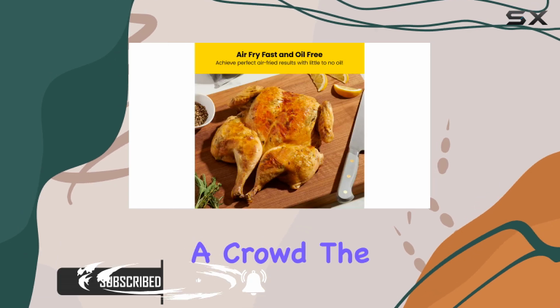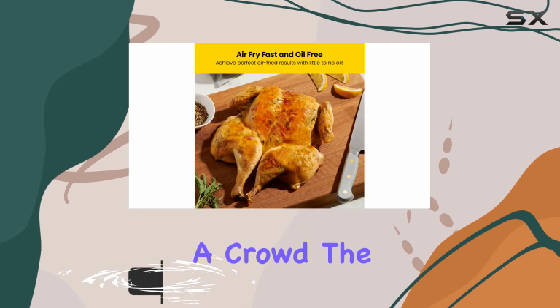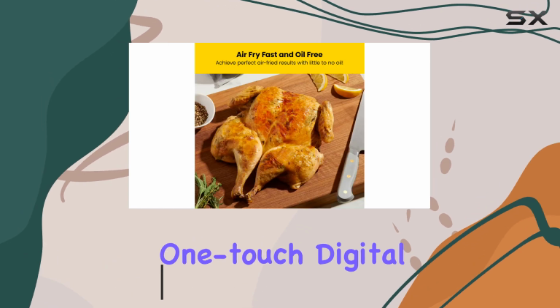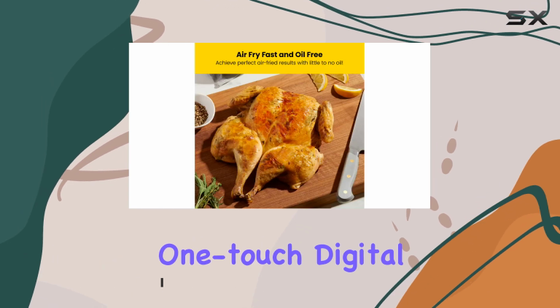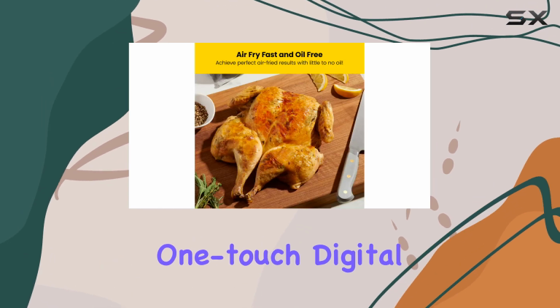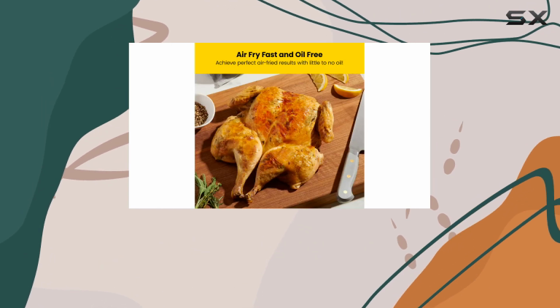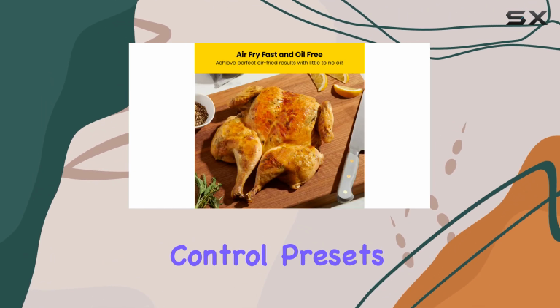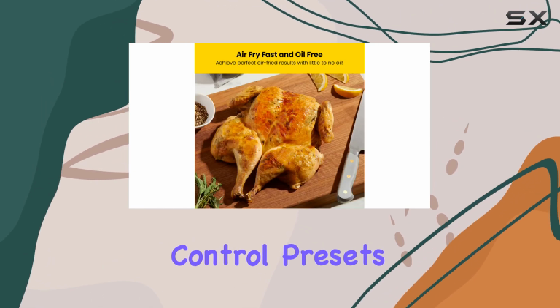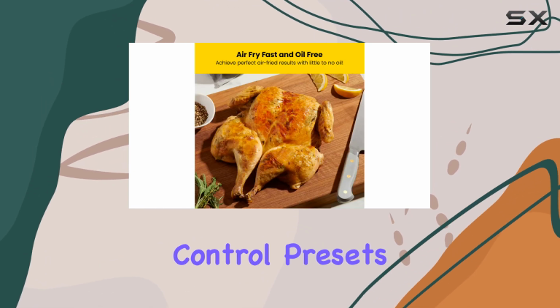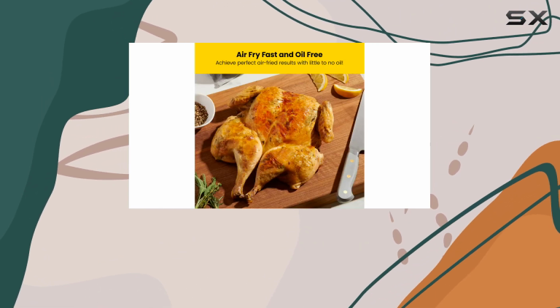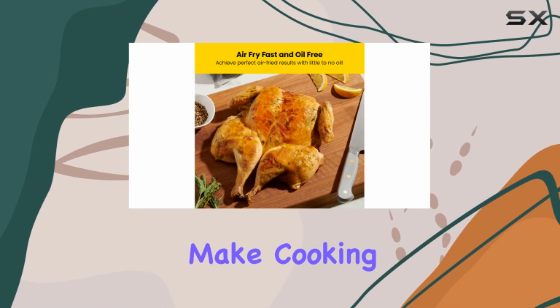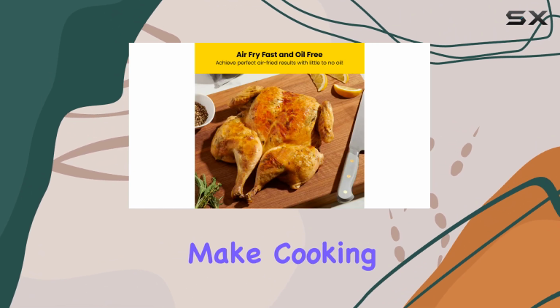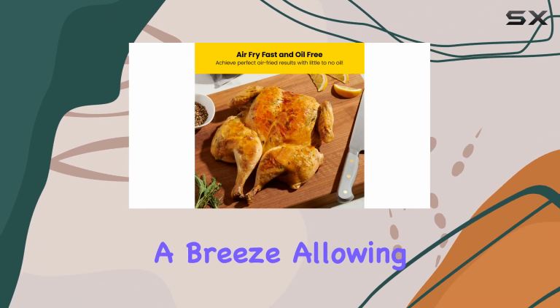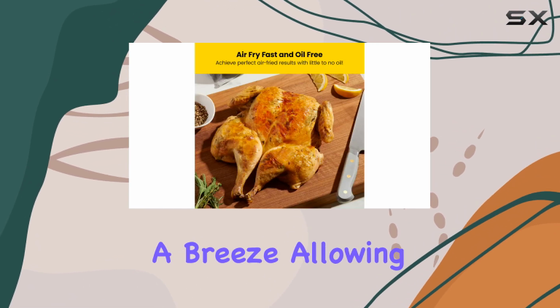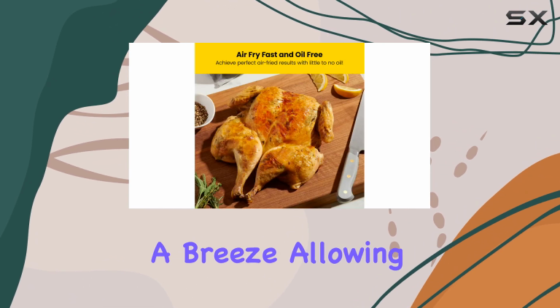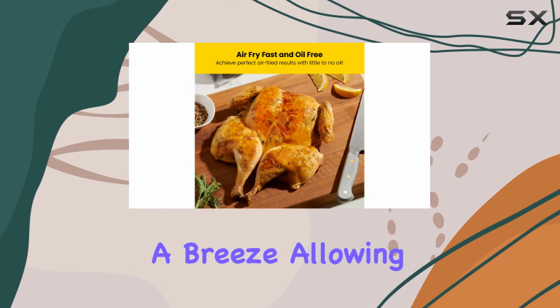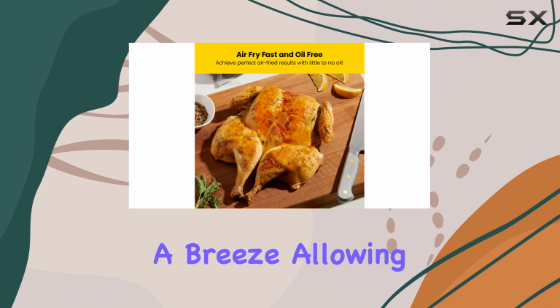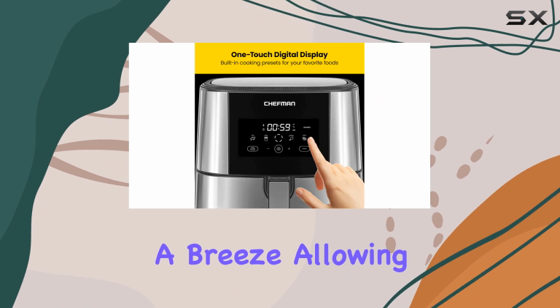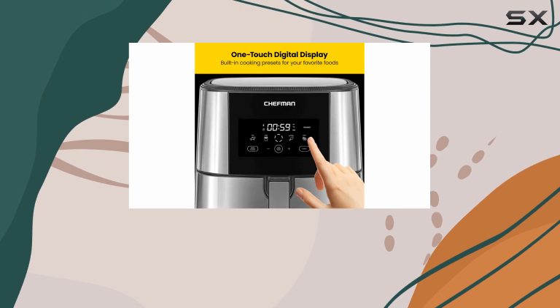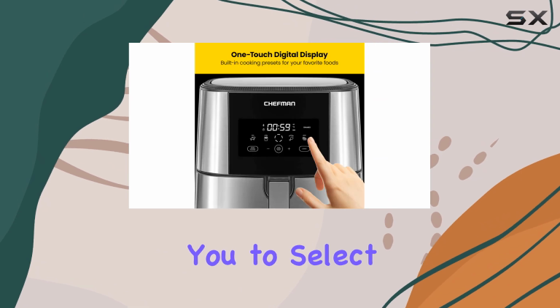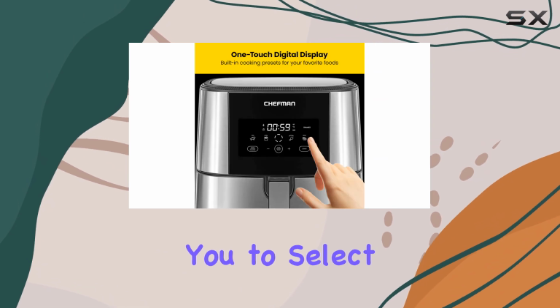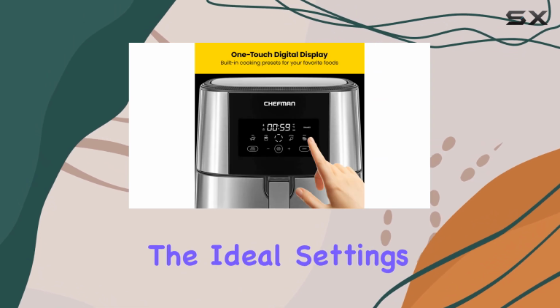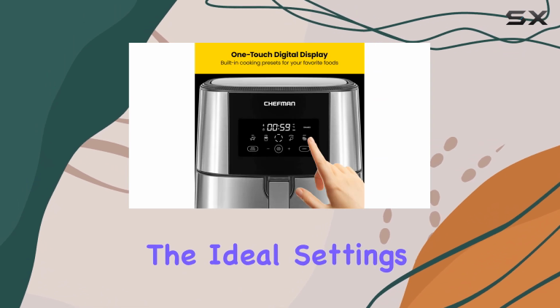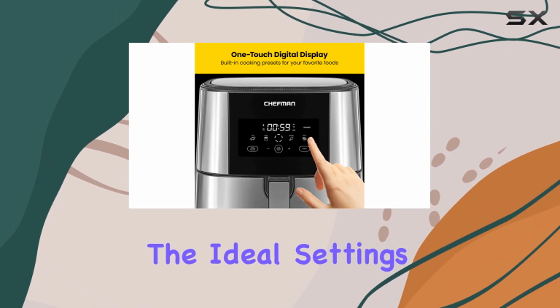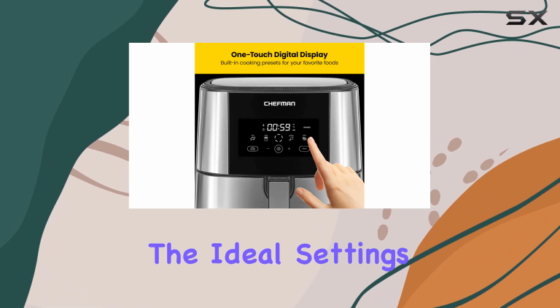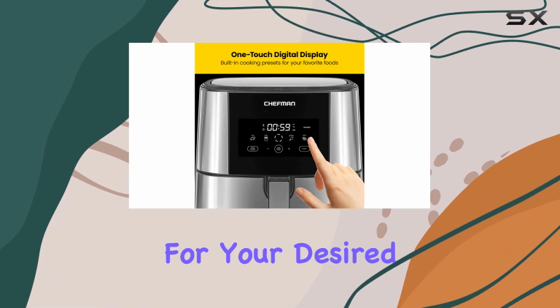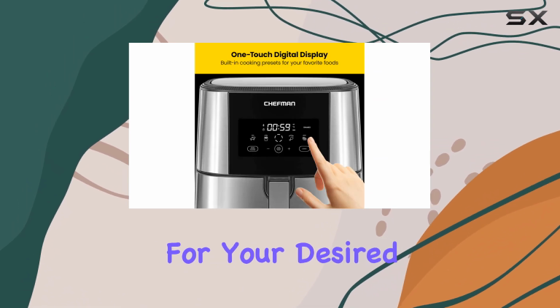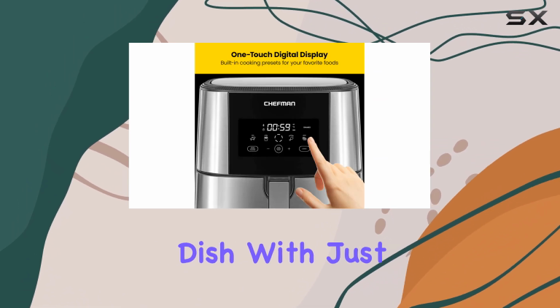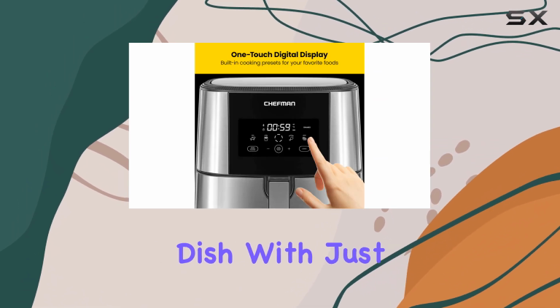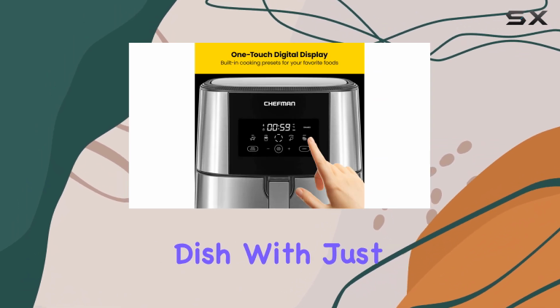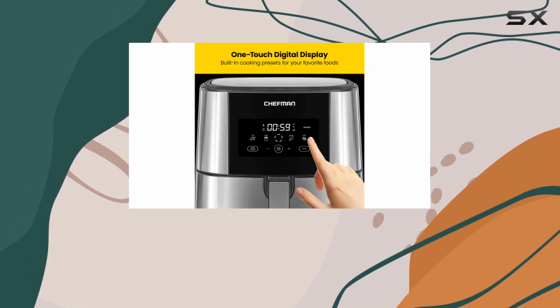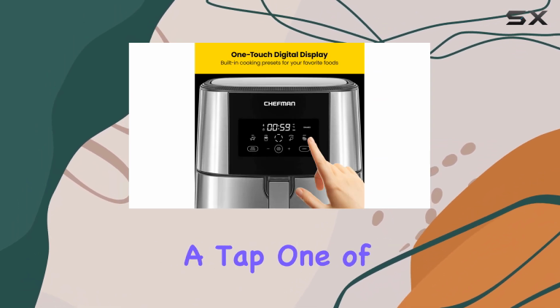The one-touch digital control presets make cooking a breeze, allowing you to select the ideal settings for your desired dish with just a tap.